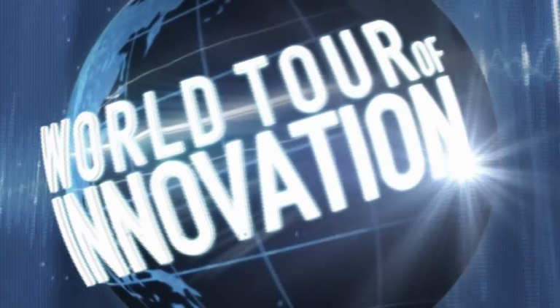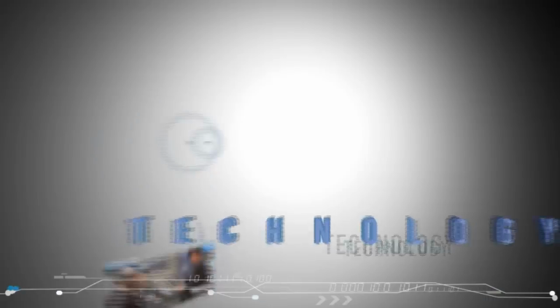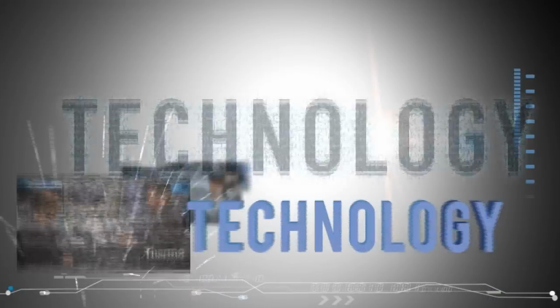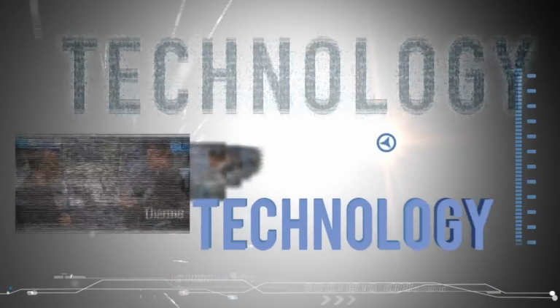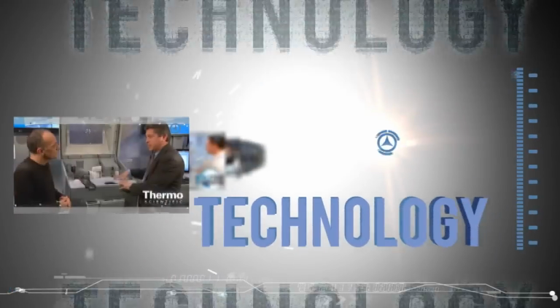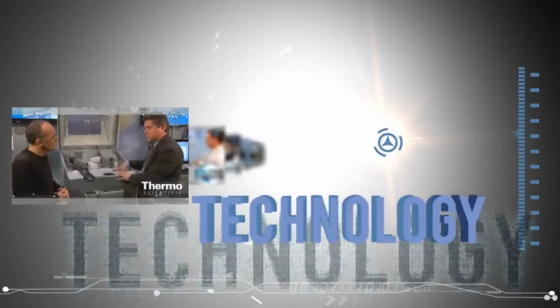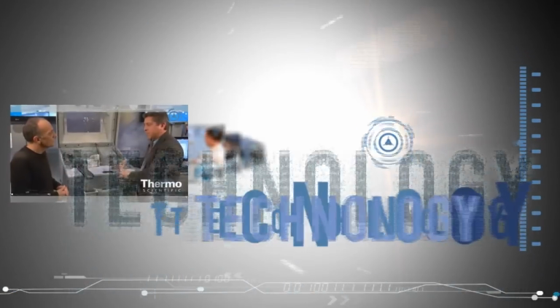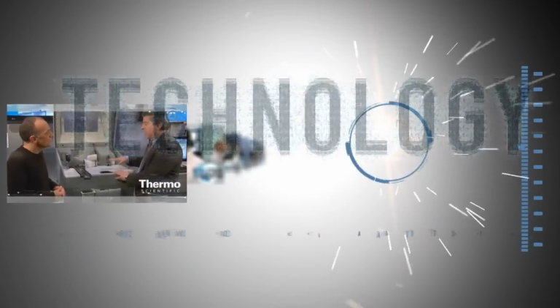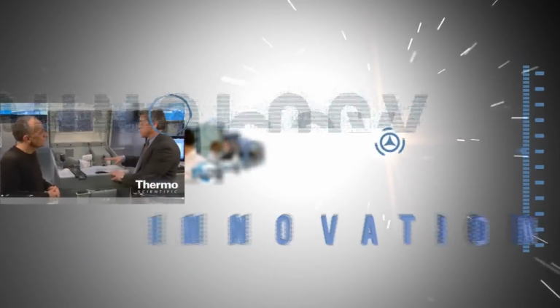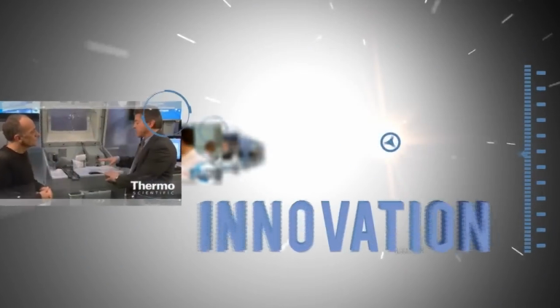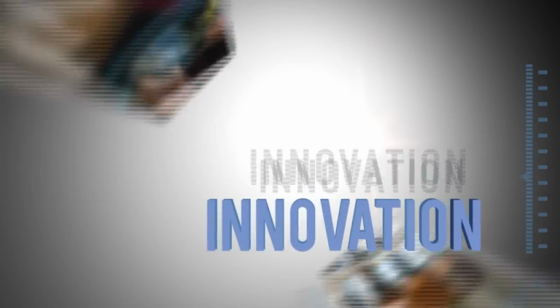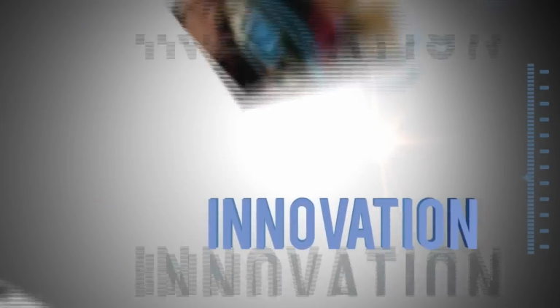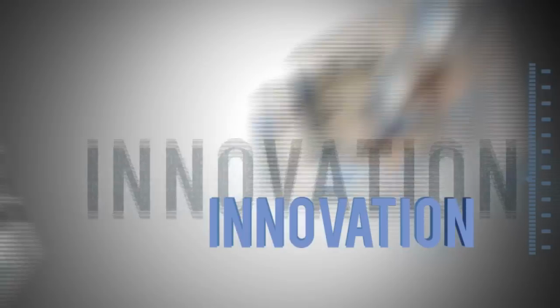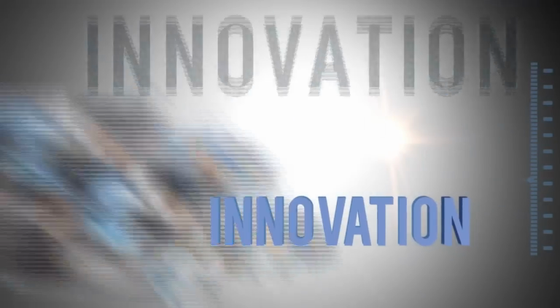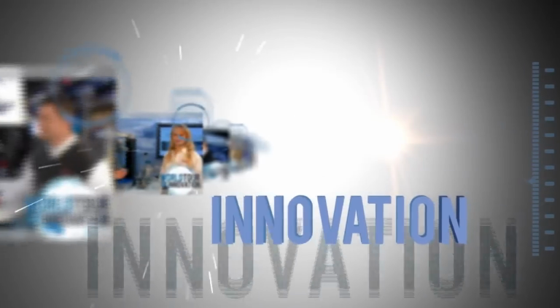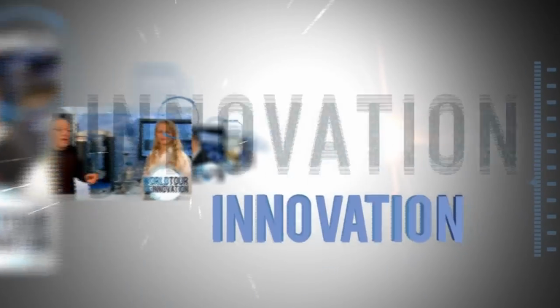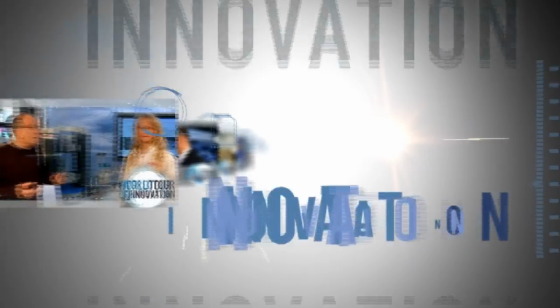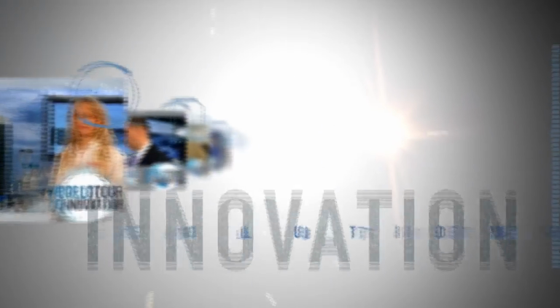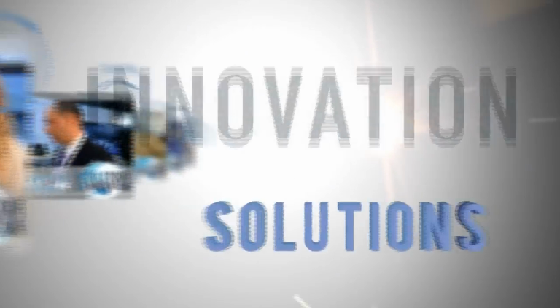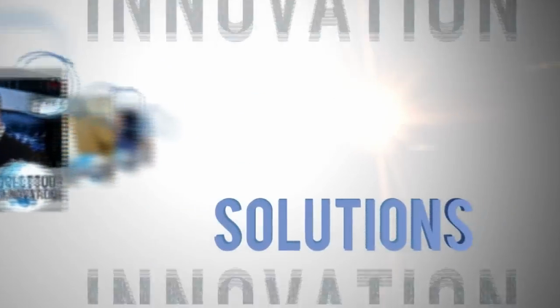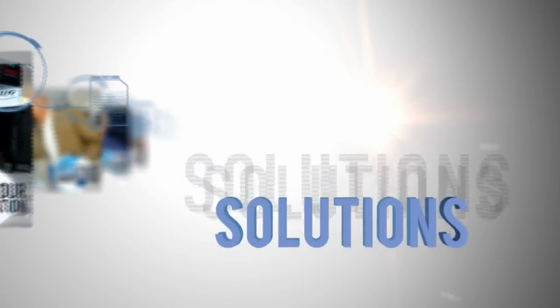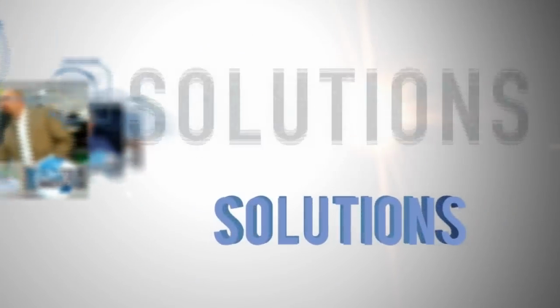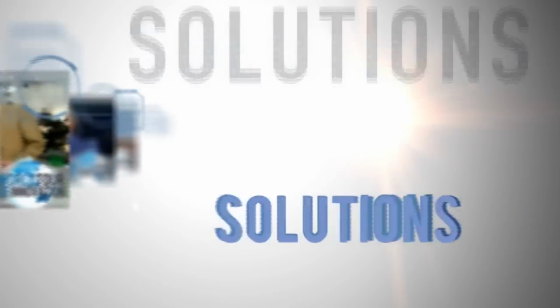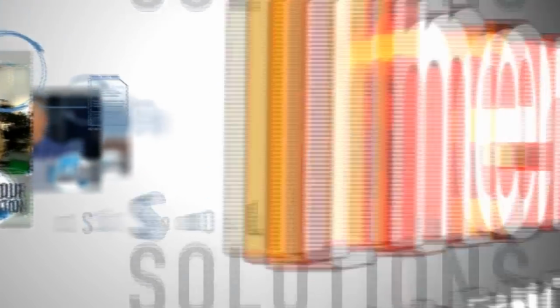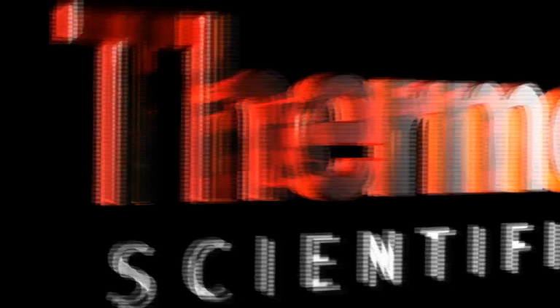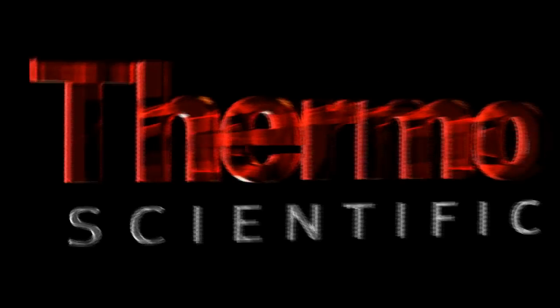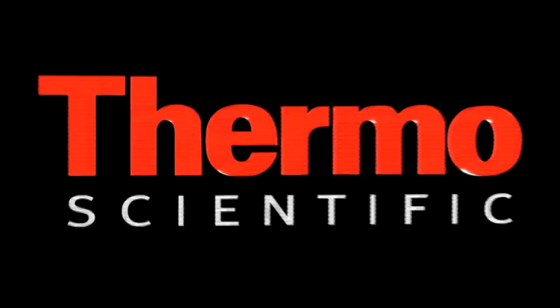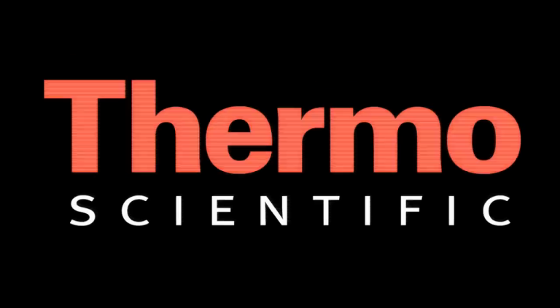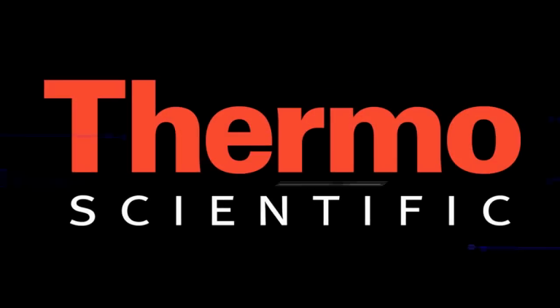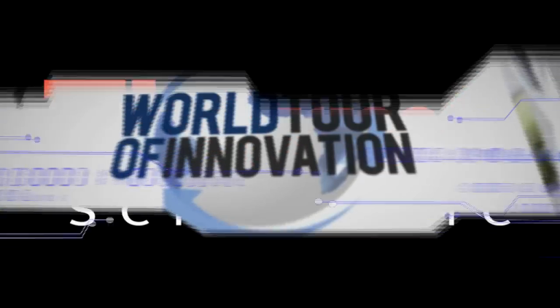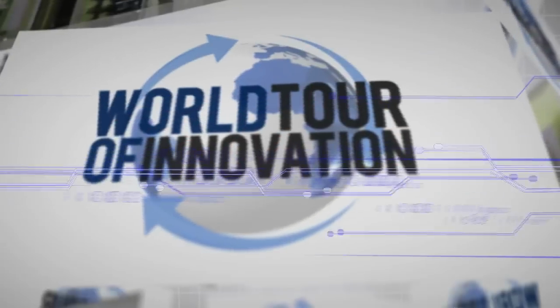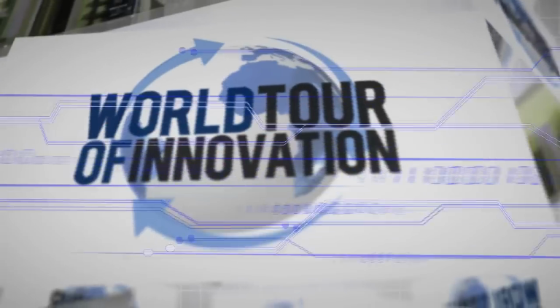Learn more at thermoscientific.com/Q-Exactive or planetorbitrap.com/Q-Exactive.